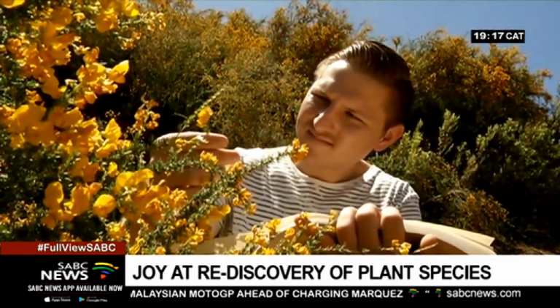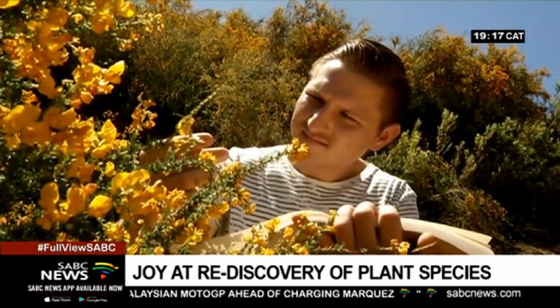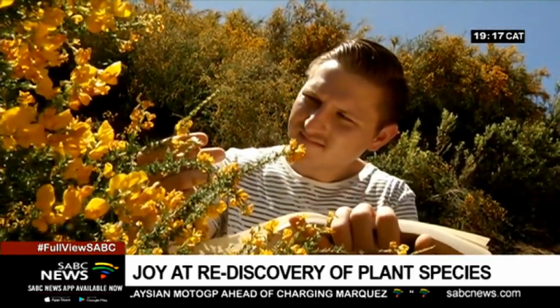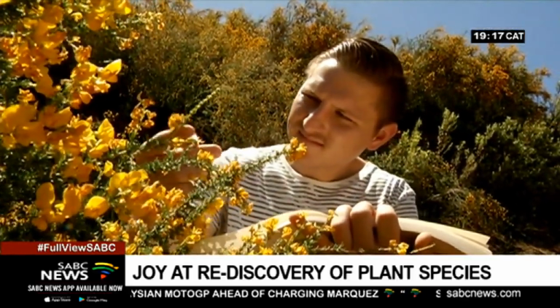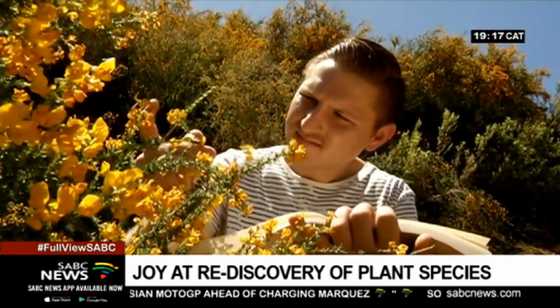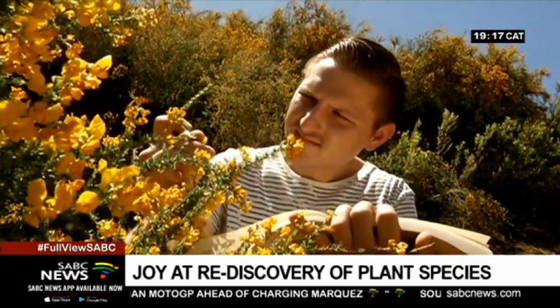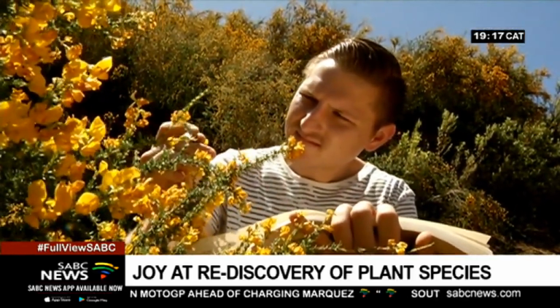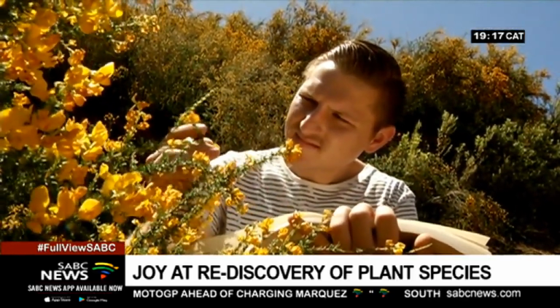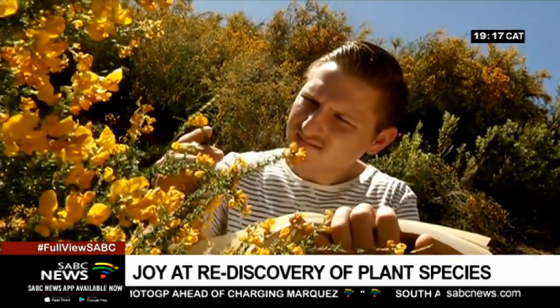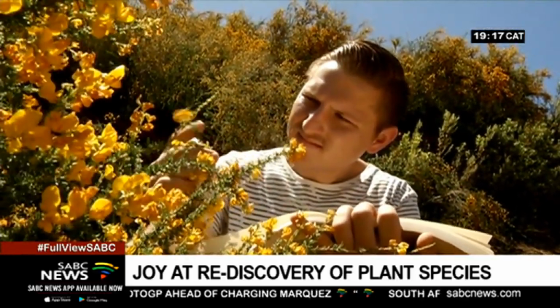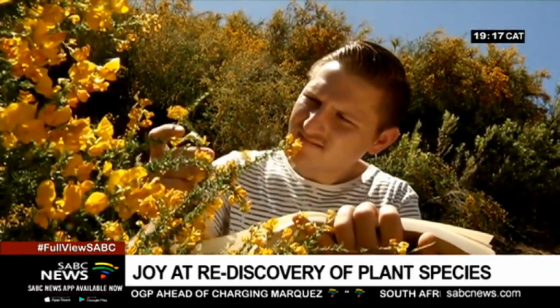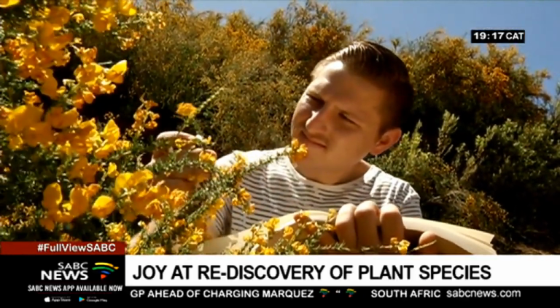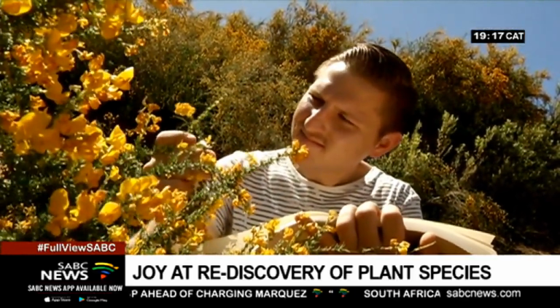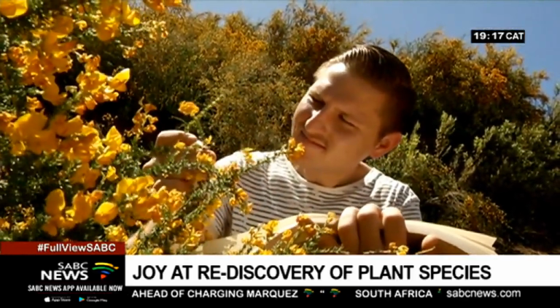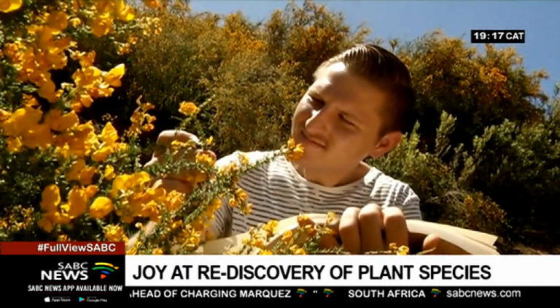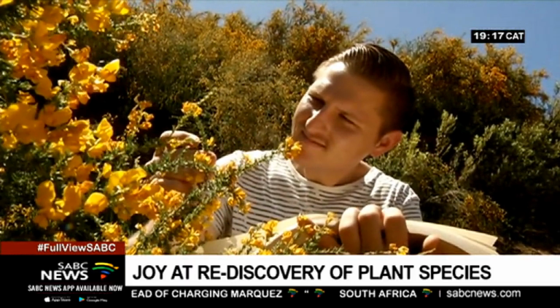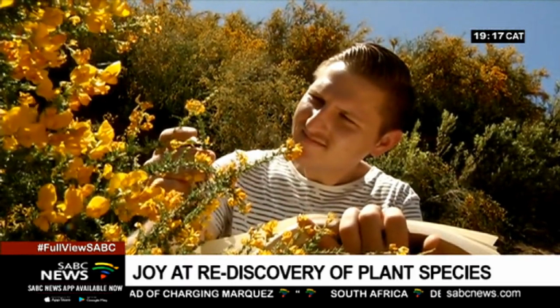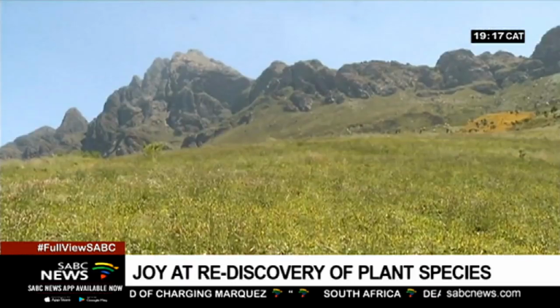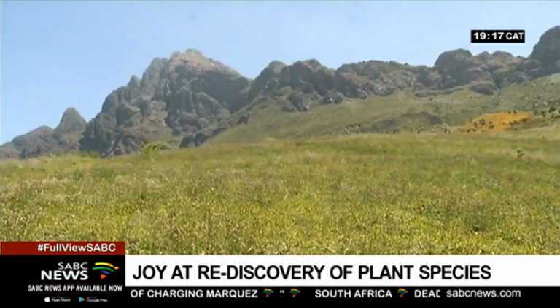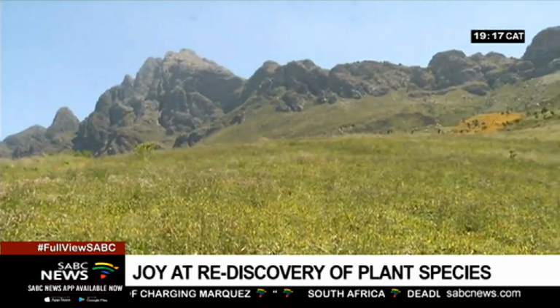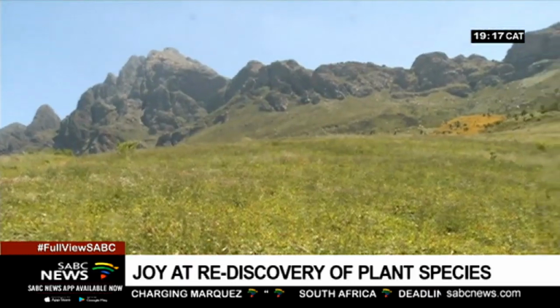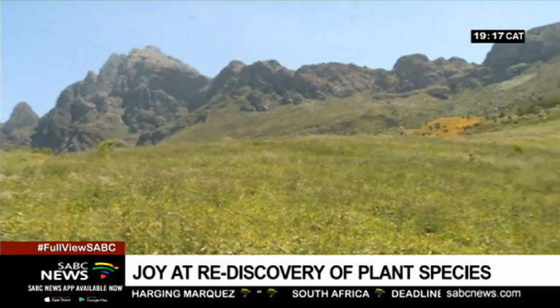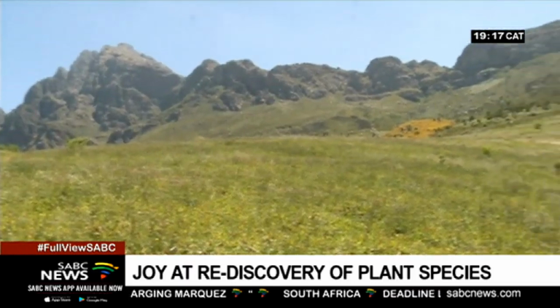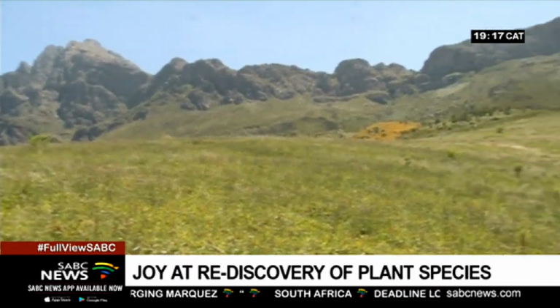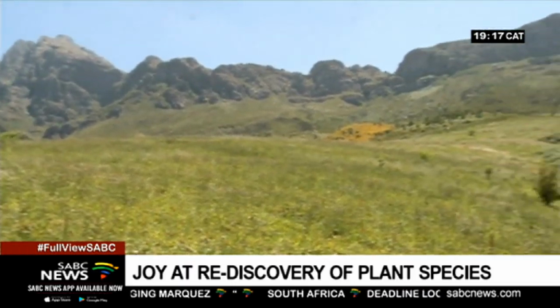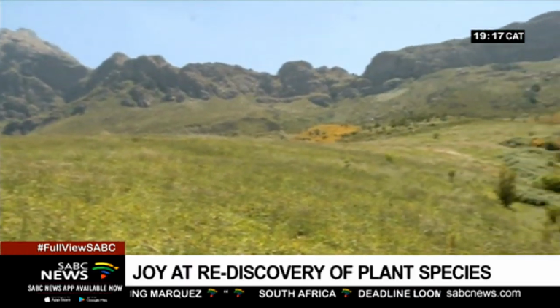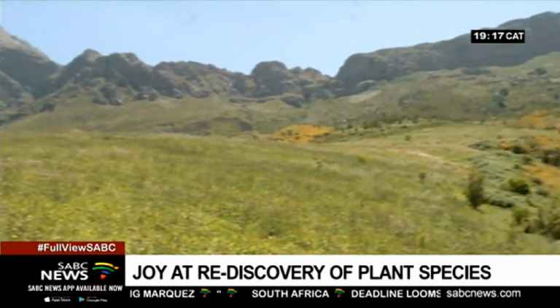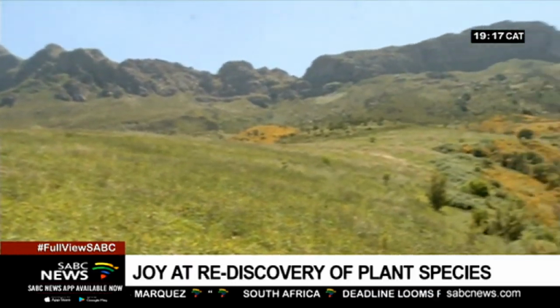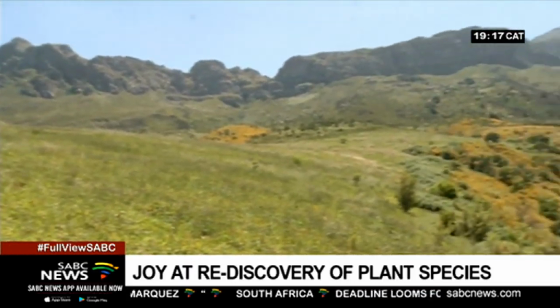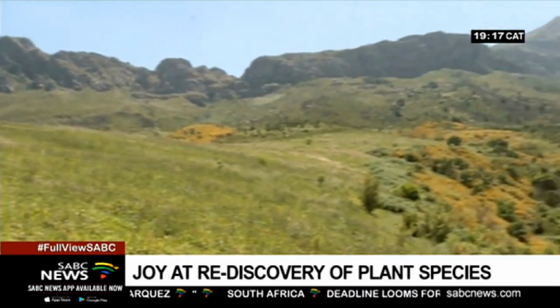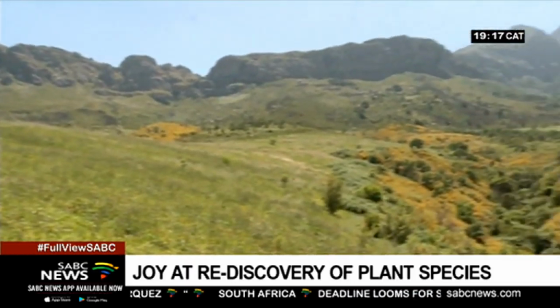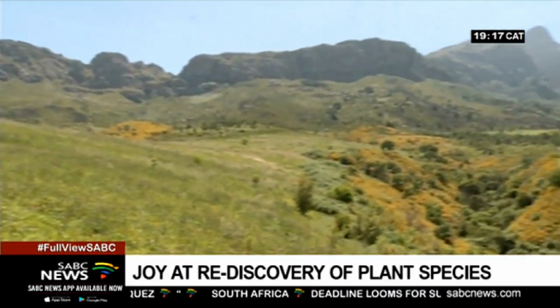The discovery of this small, easily overlooked plant species gives hope to many more discoveries.